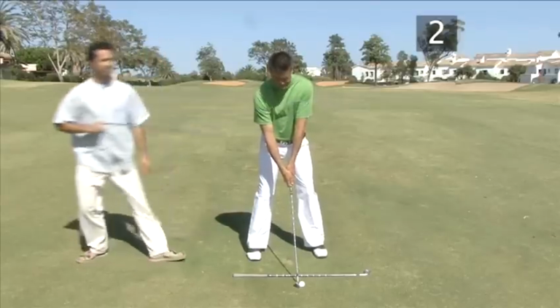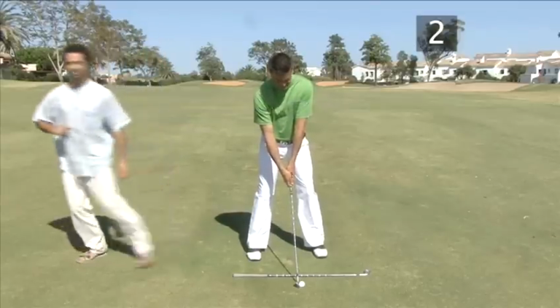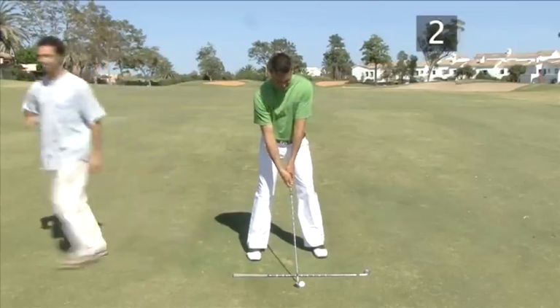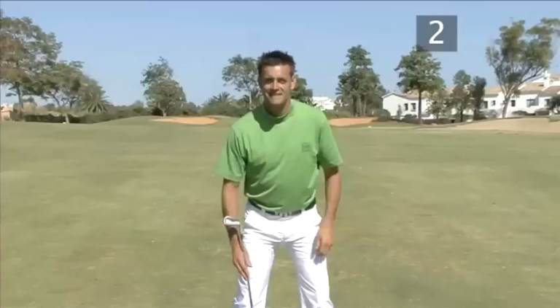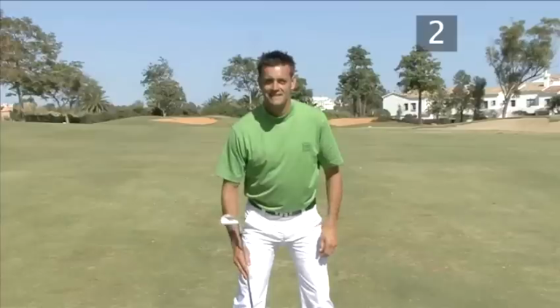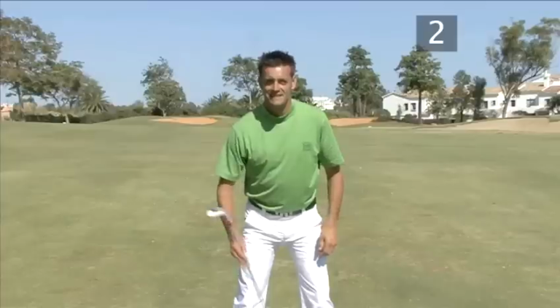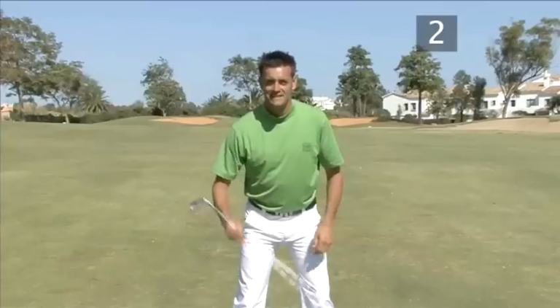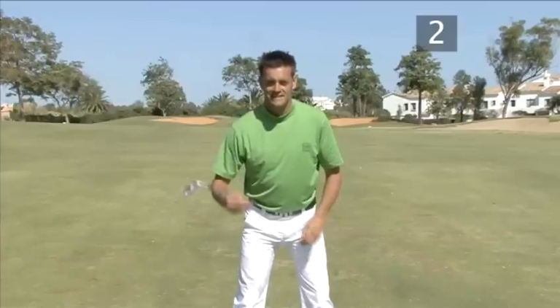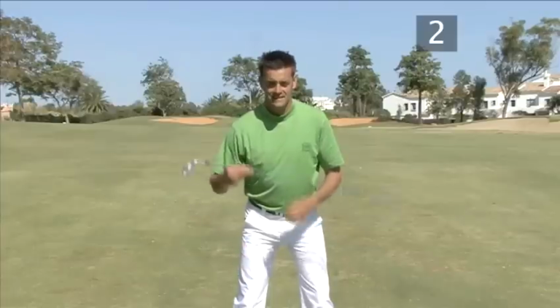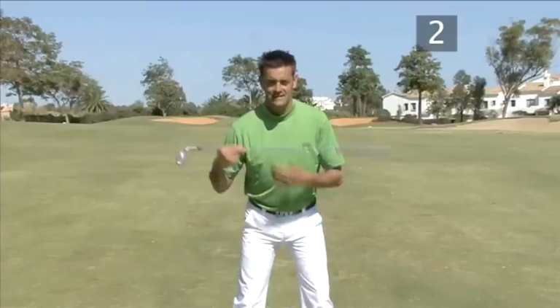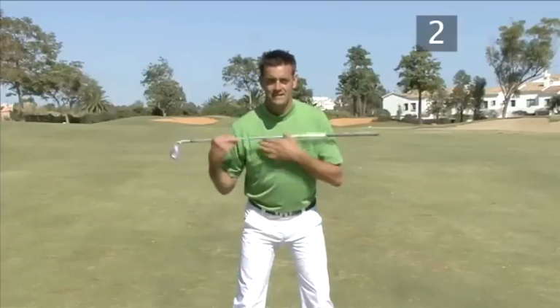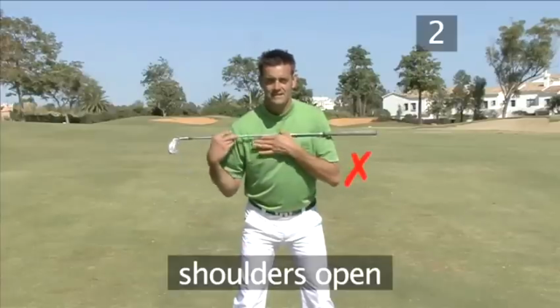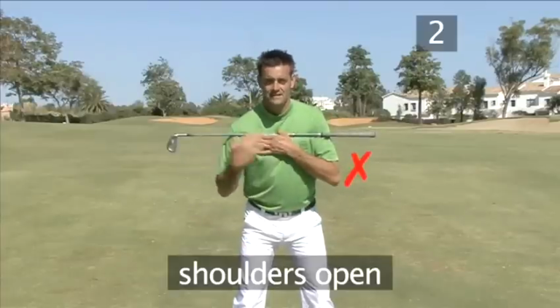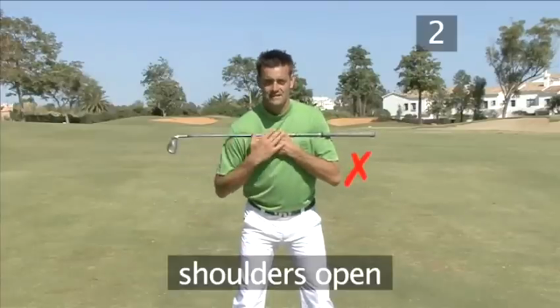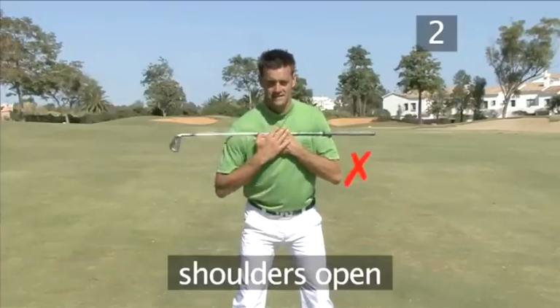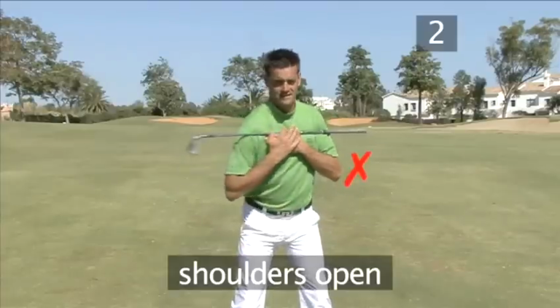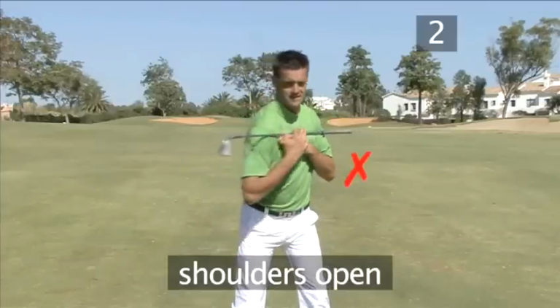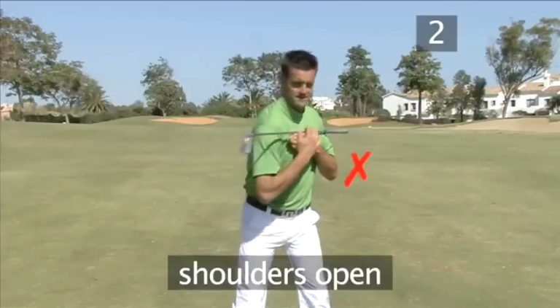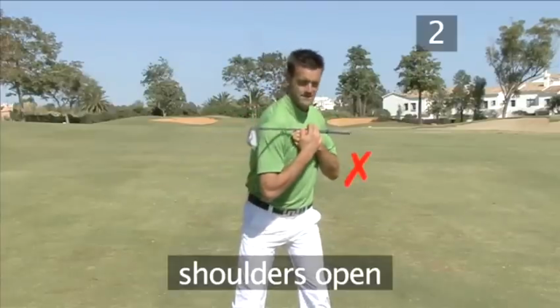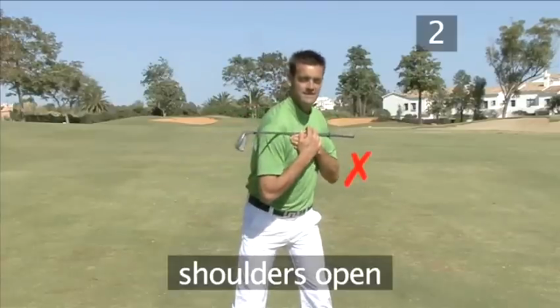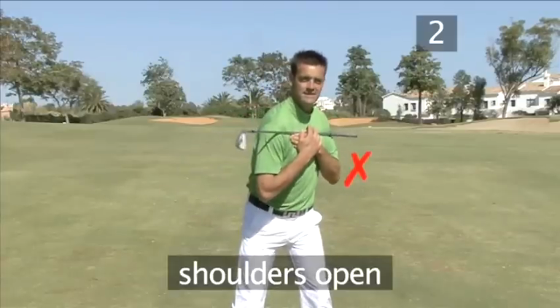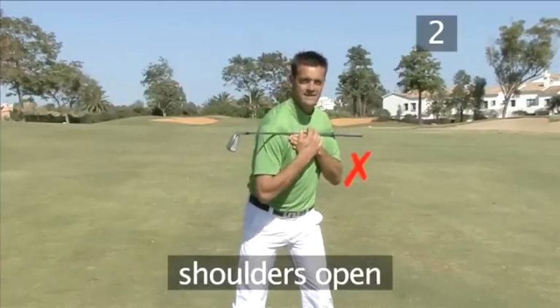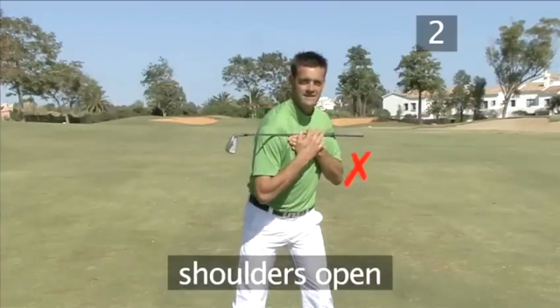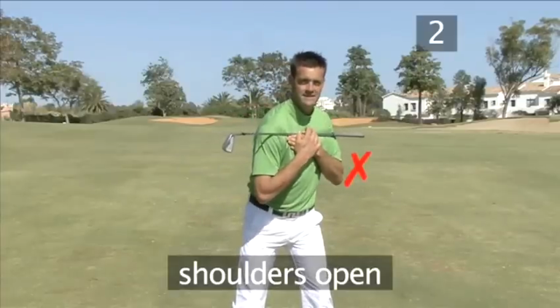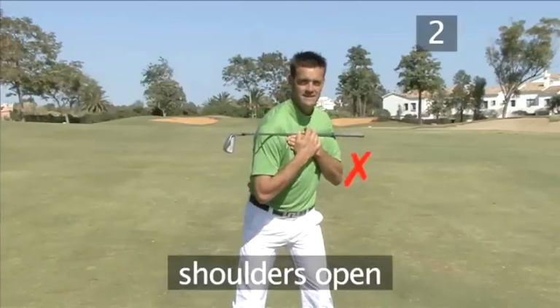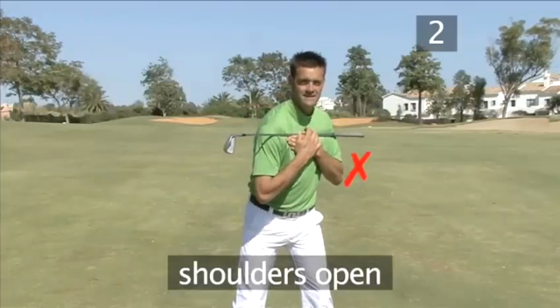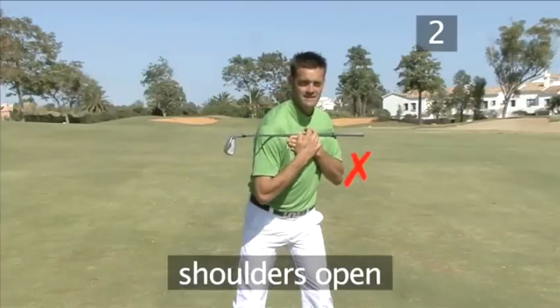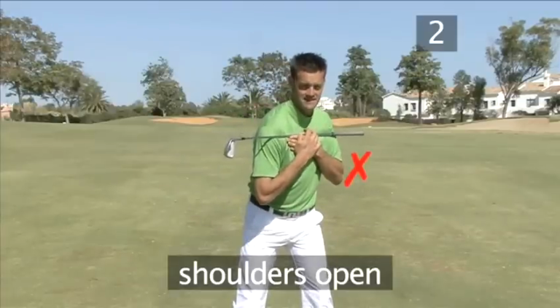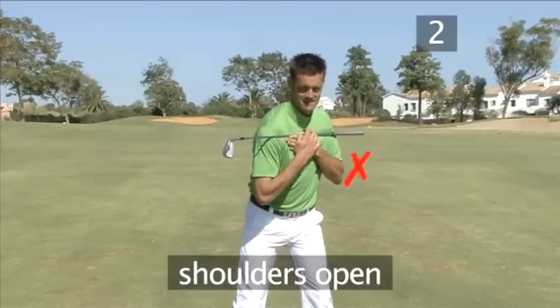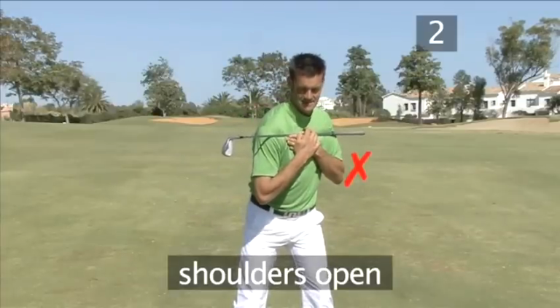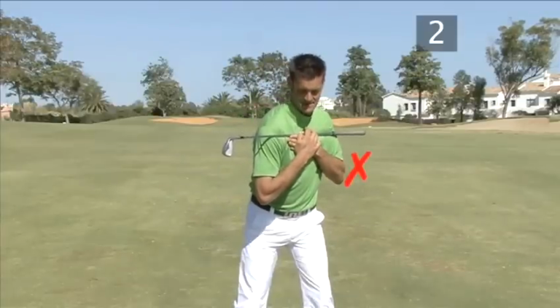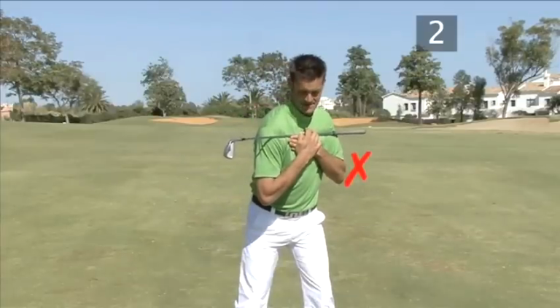From an open shoulder position, you would have to turn a lot more to complete your backswing.